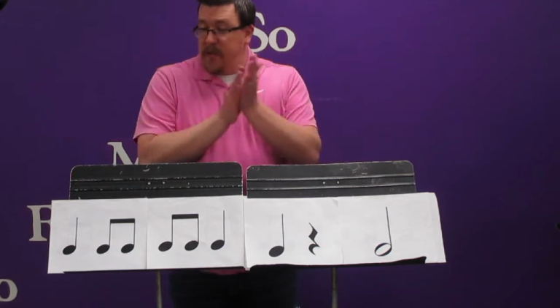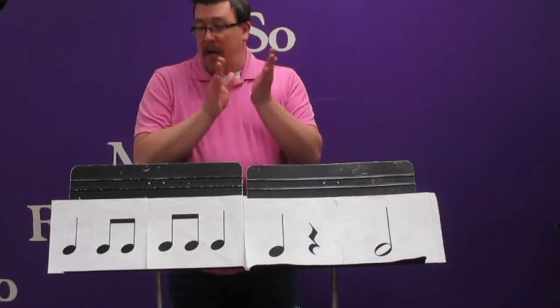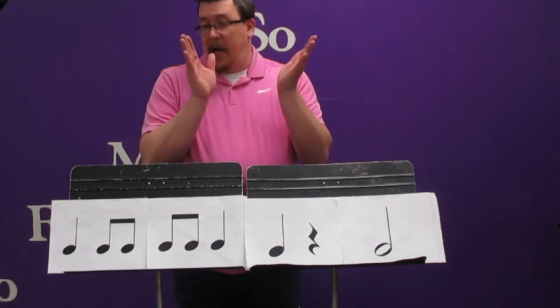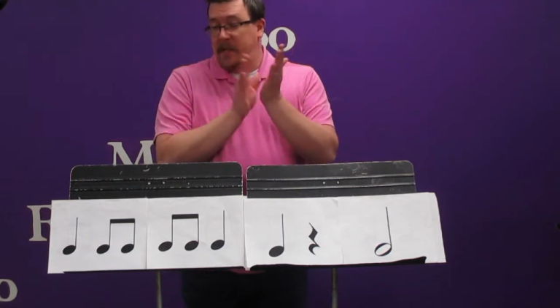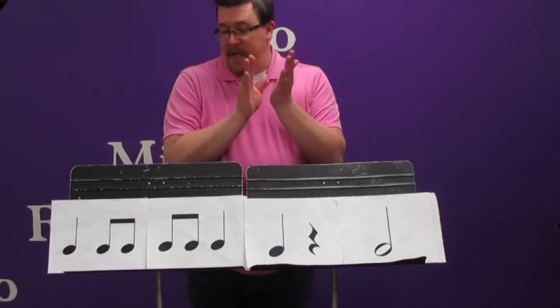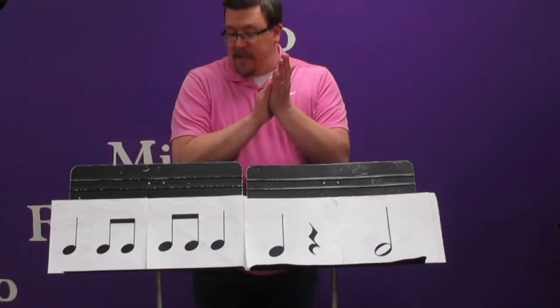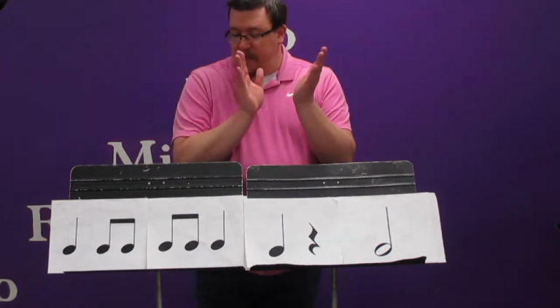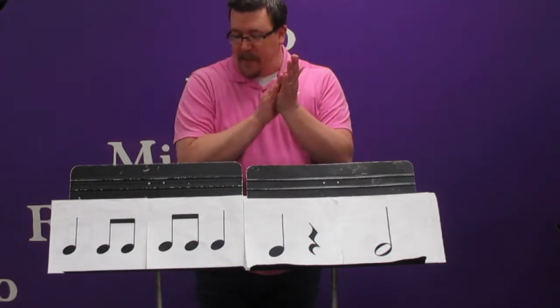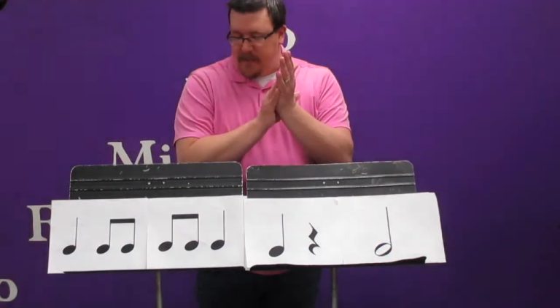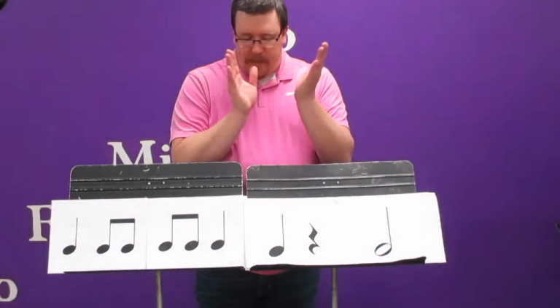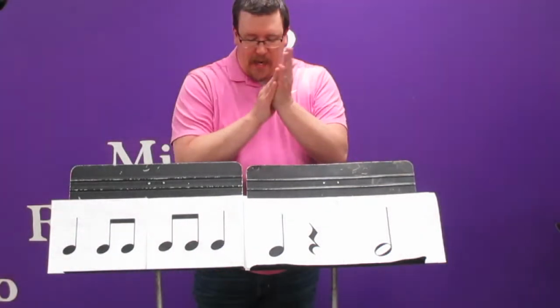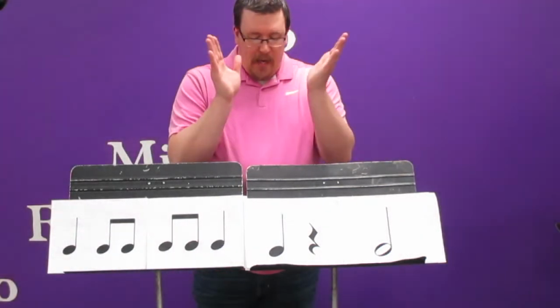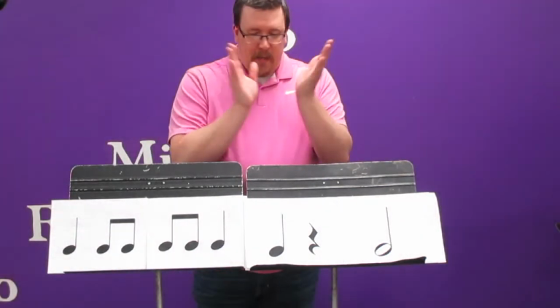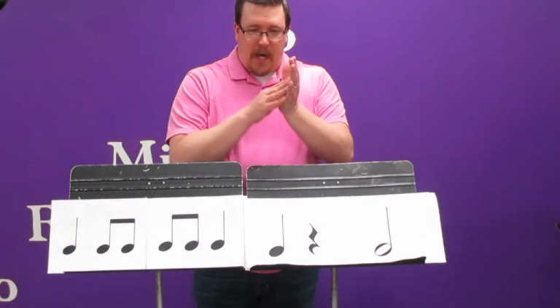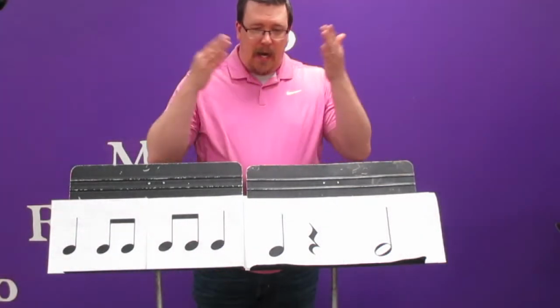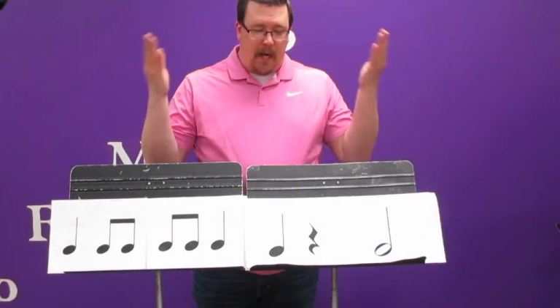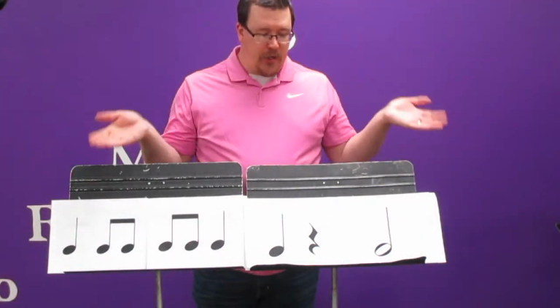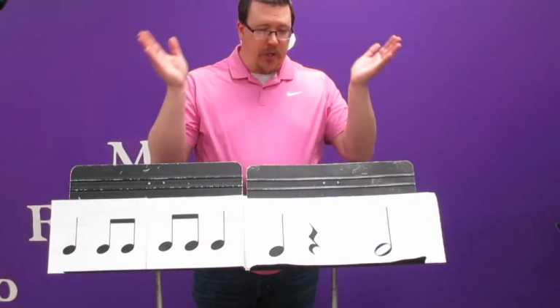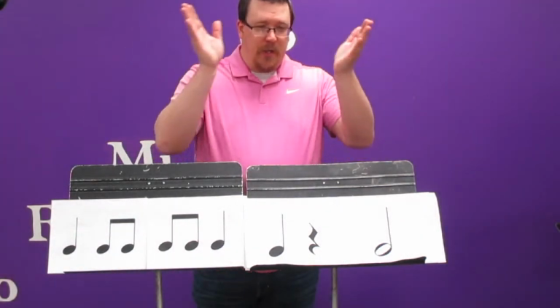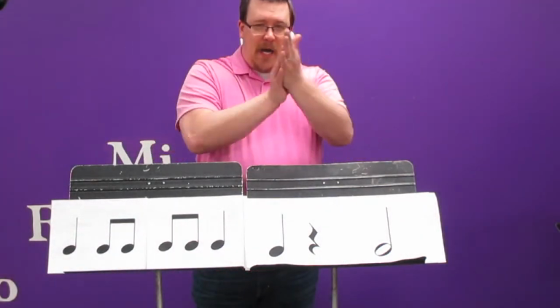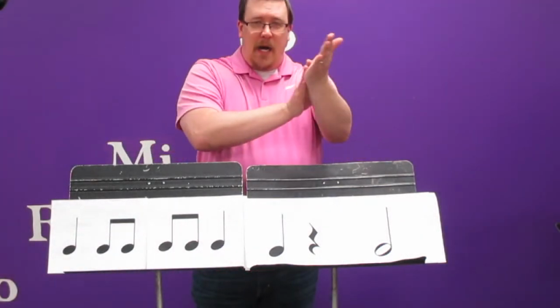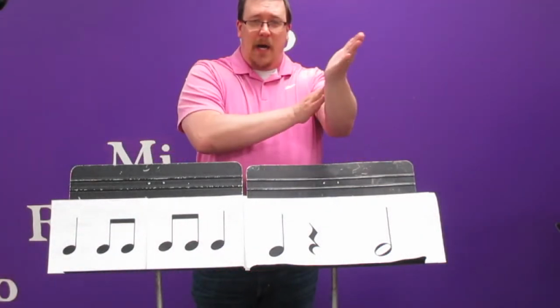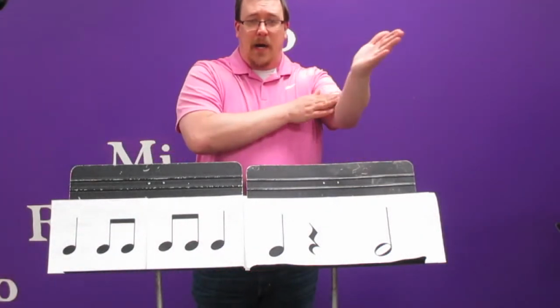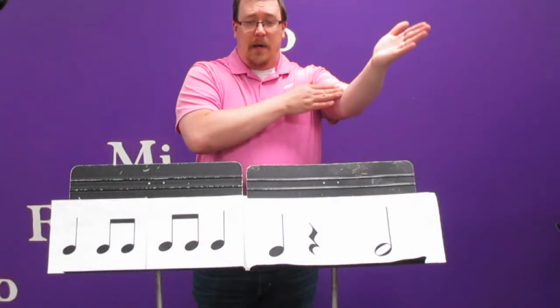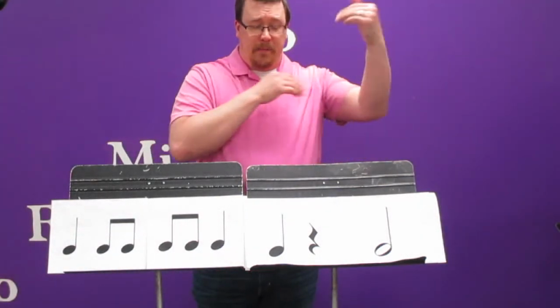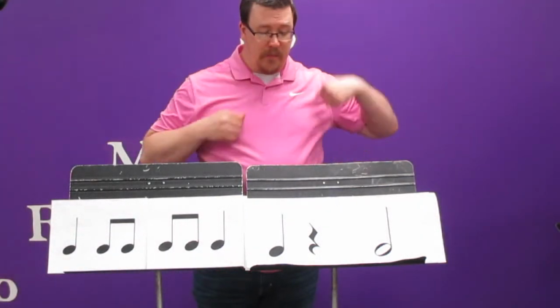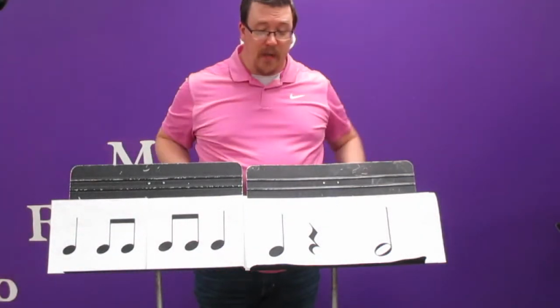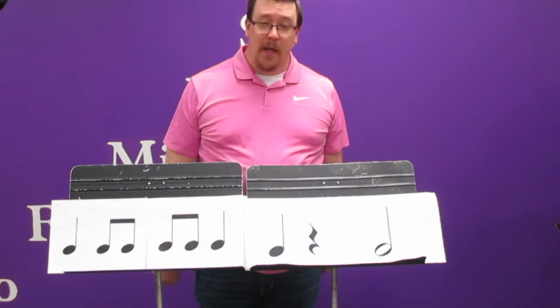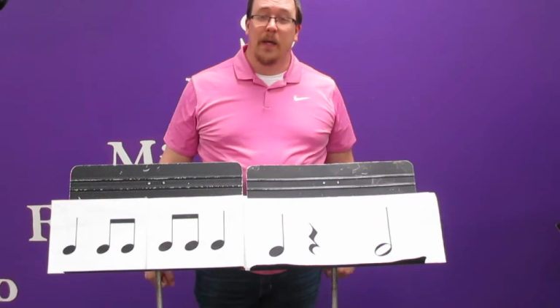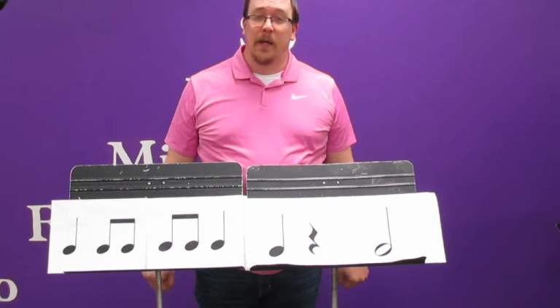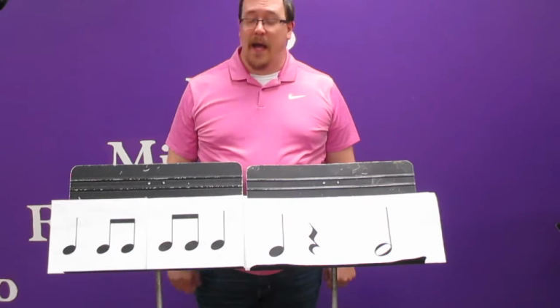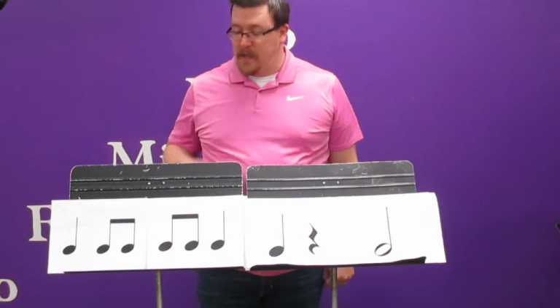Ta, ti ti, ti ti, ti ti, ta, ta, sh, ta. Excellent. So here's the next one.